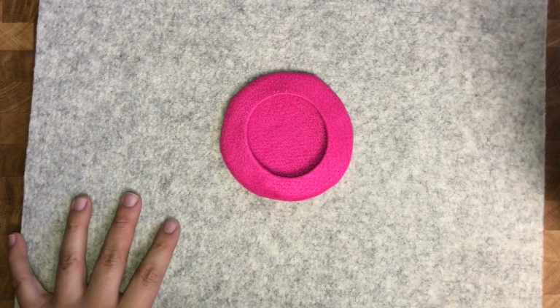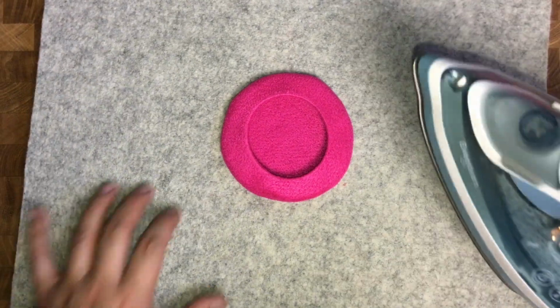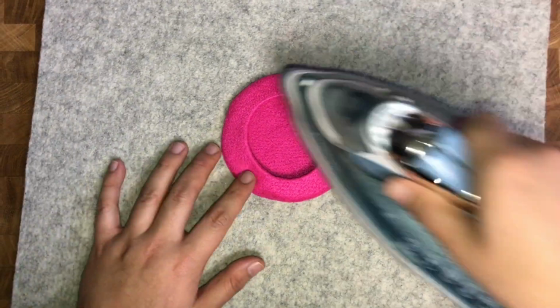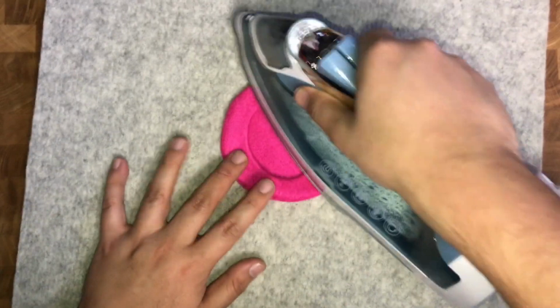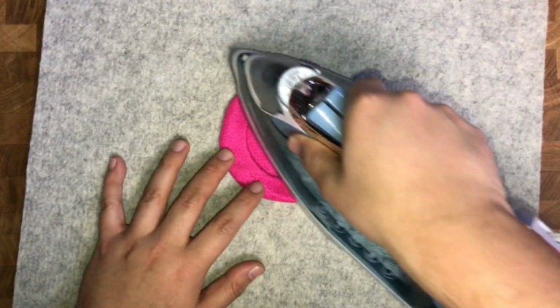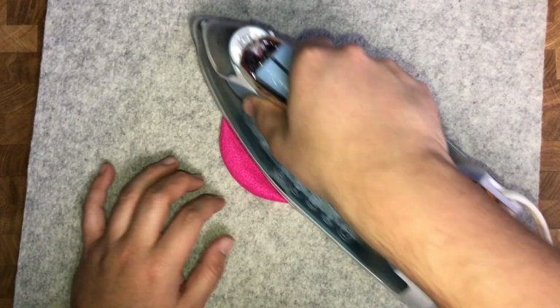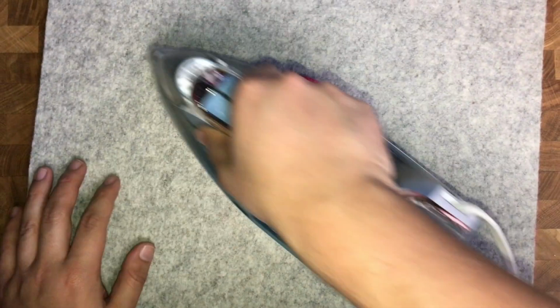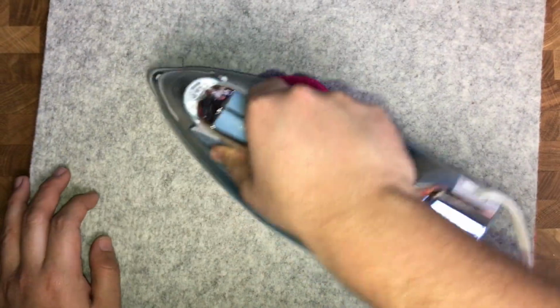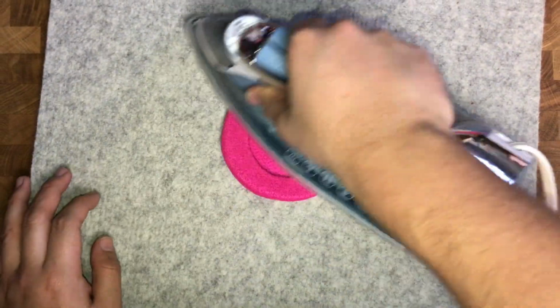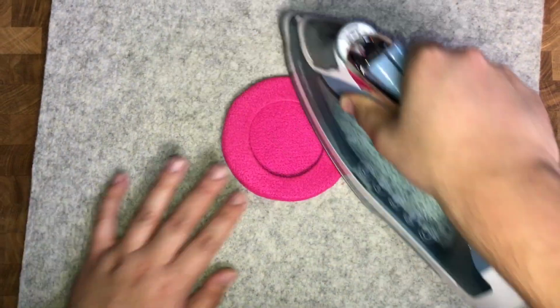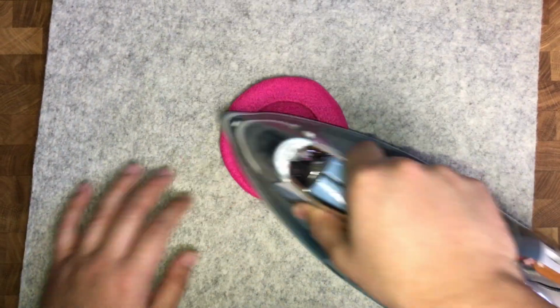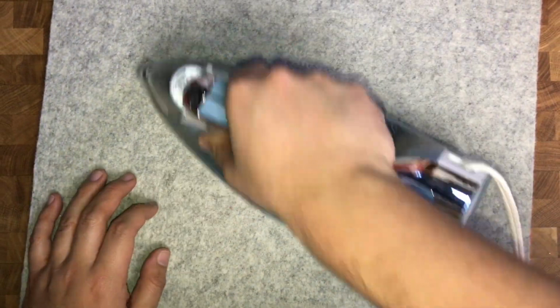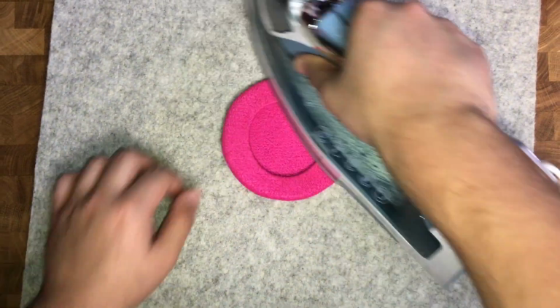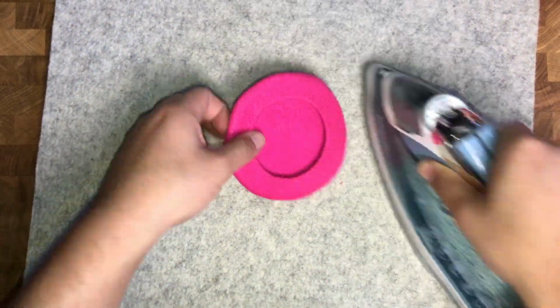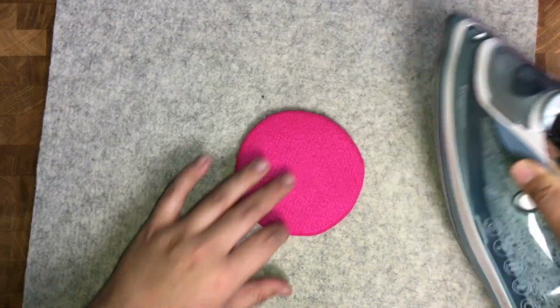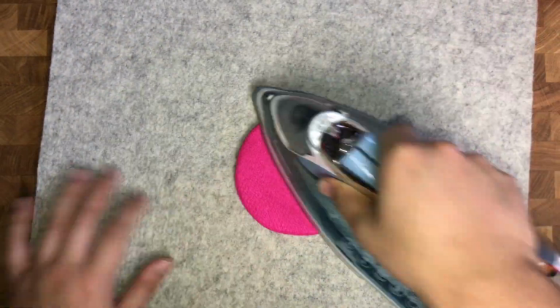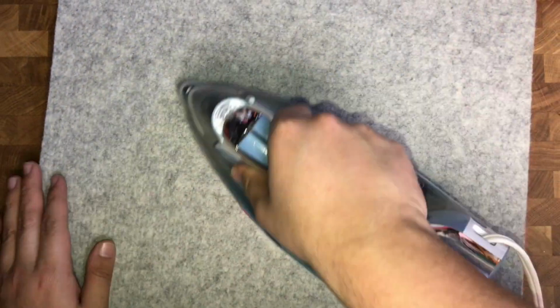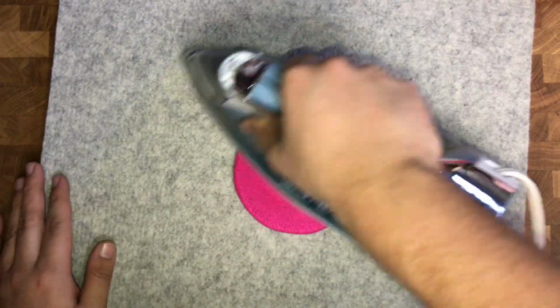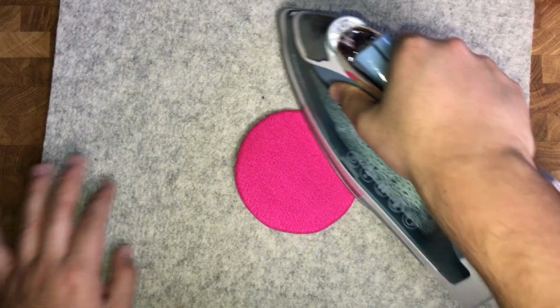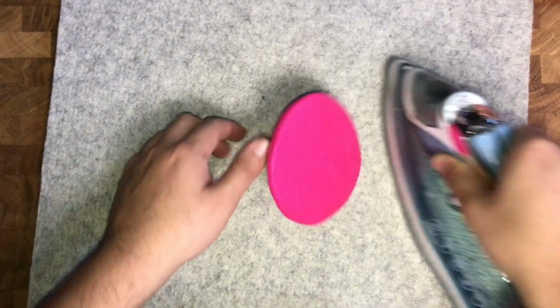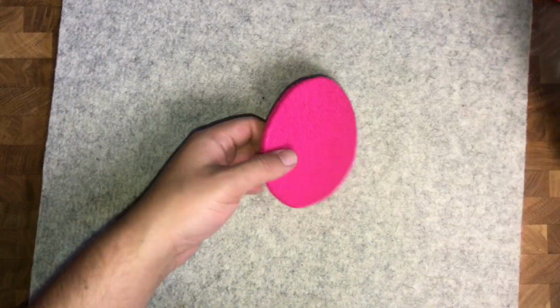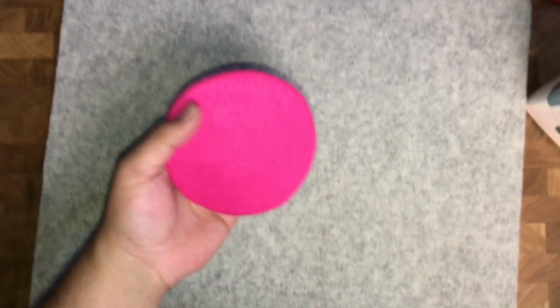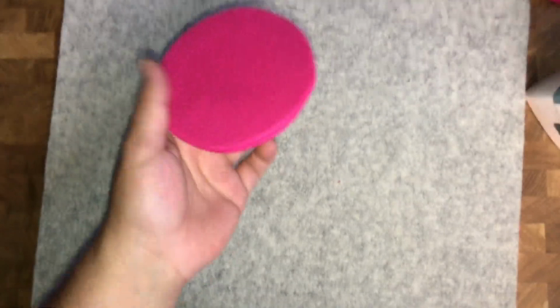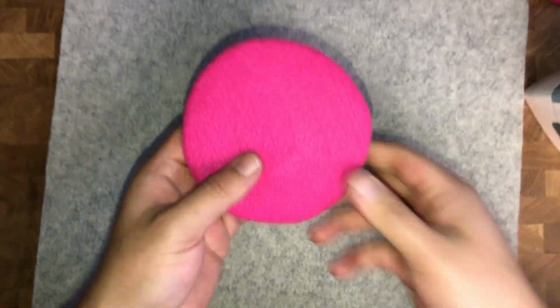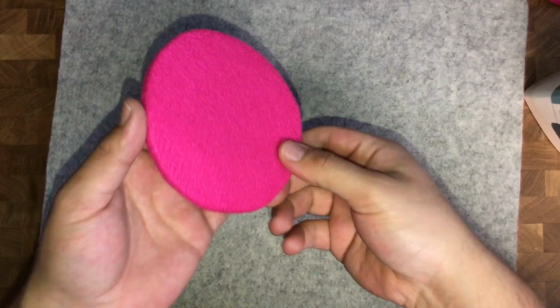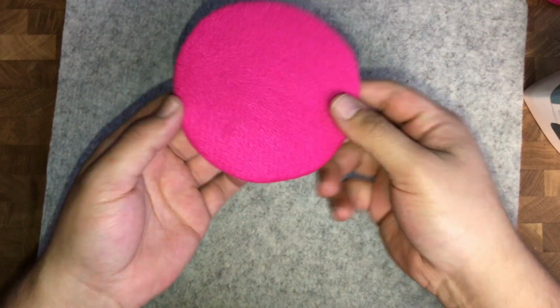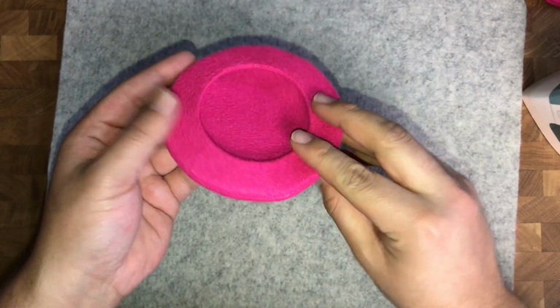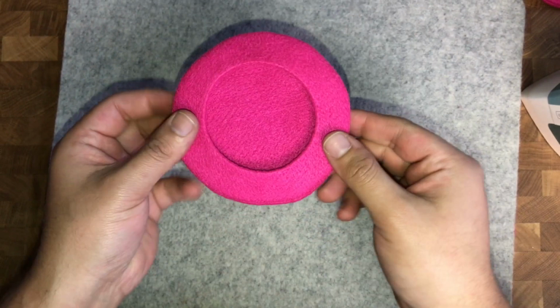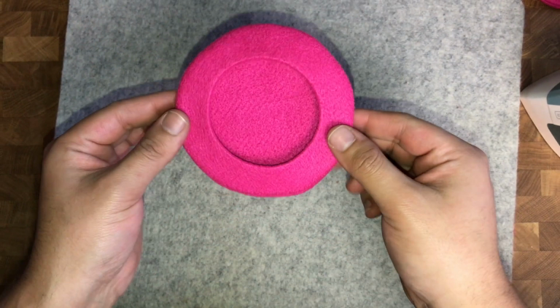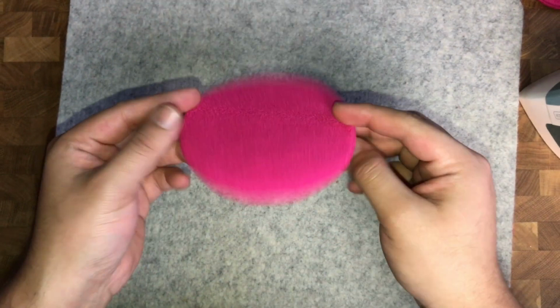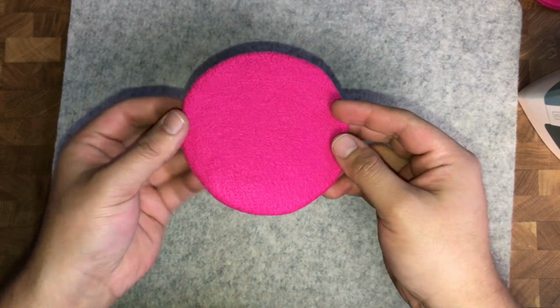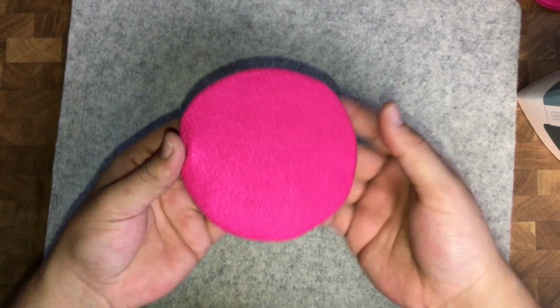Once you sew your beret and flip it right sides out, go ahead and give it a good press just to make sure everything's looking really neat and crisp.